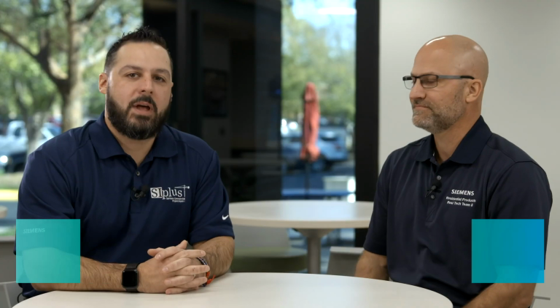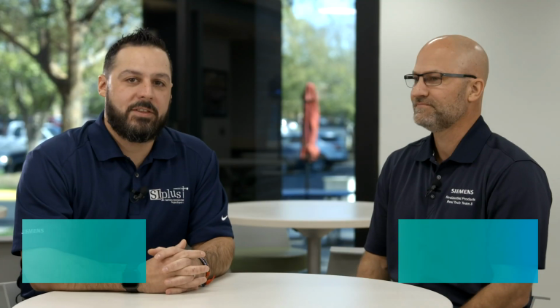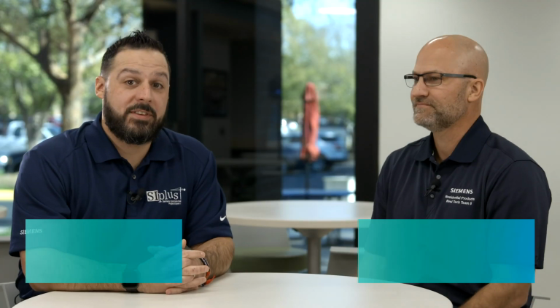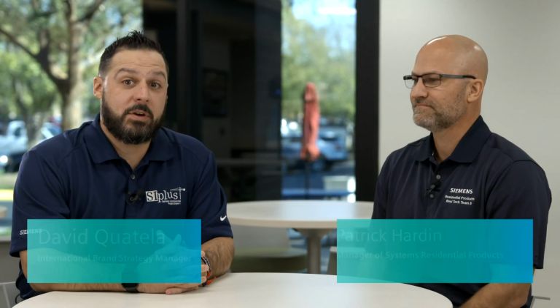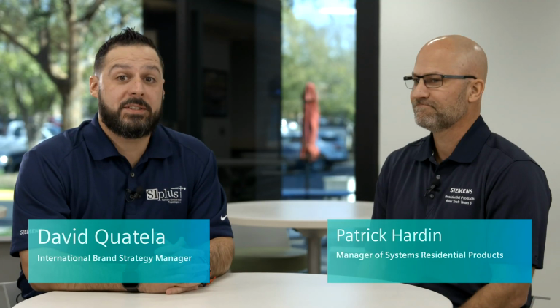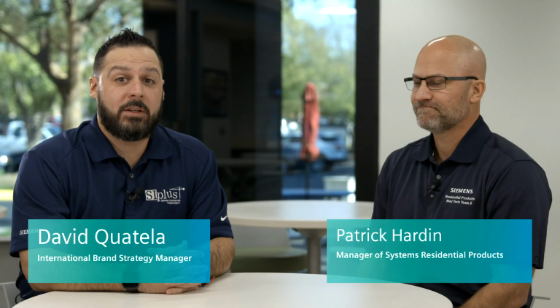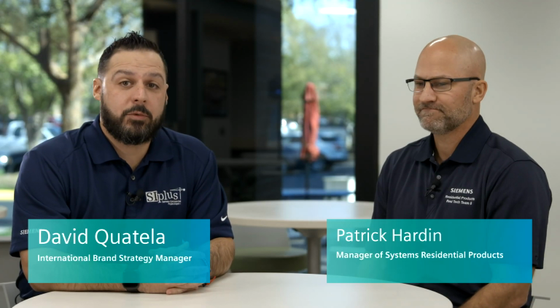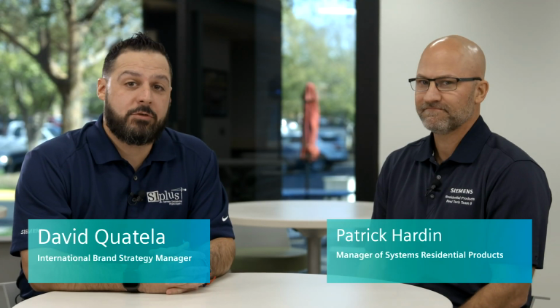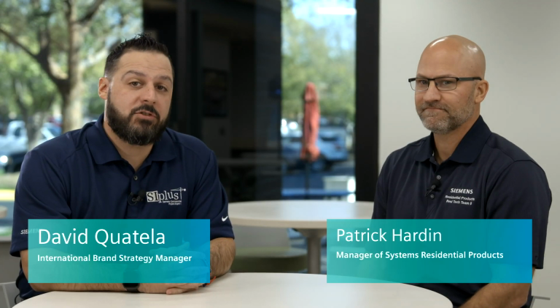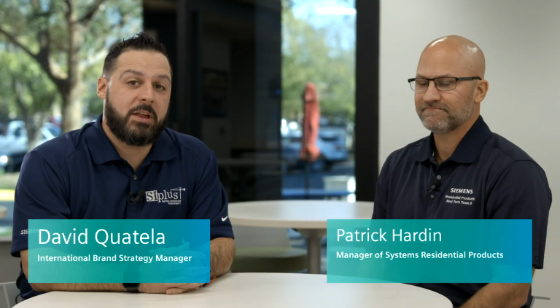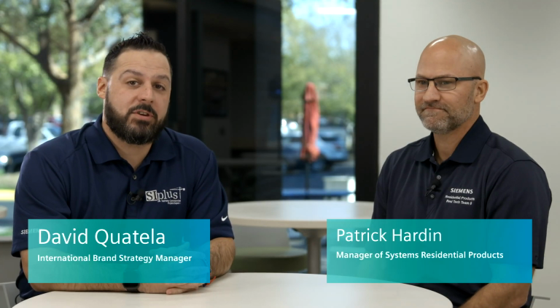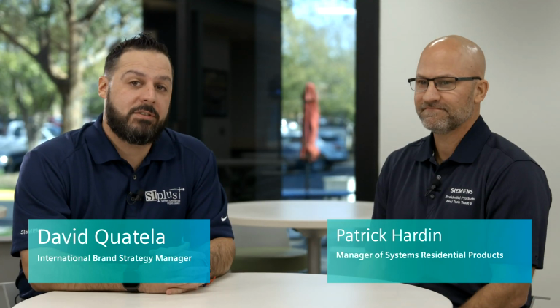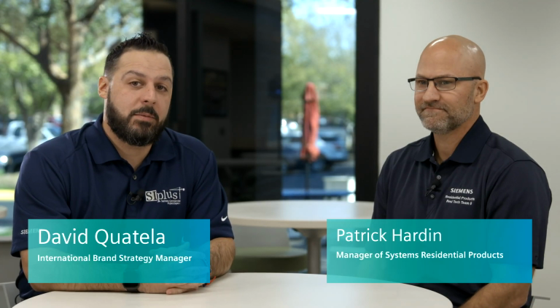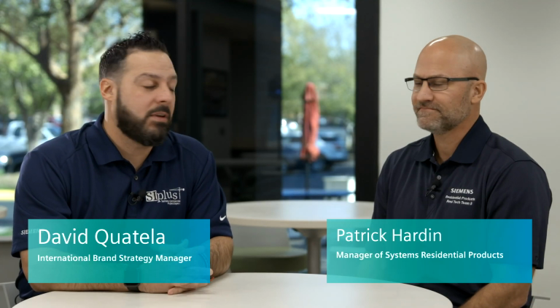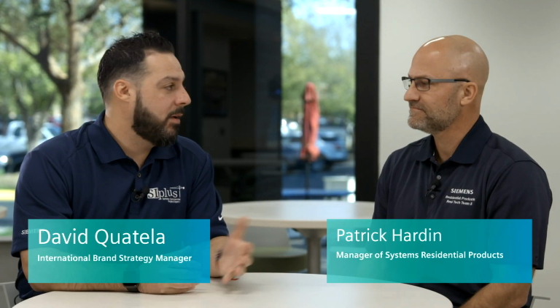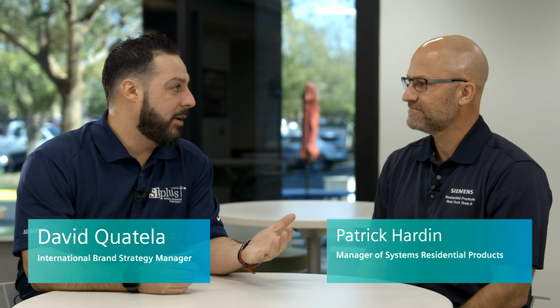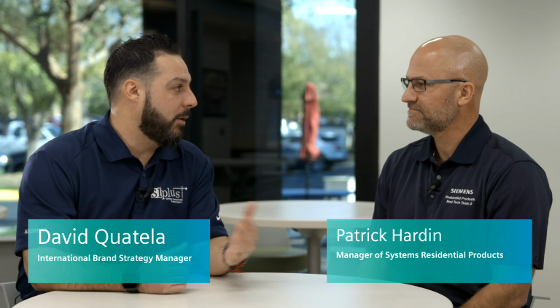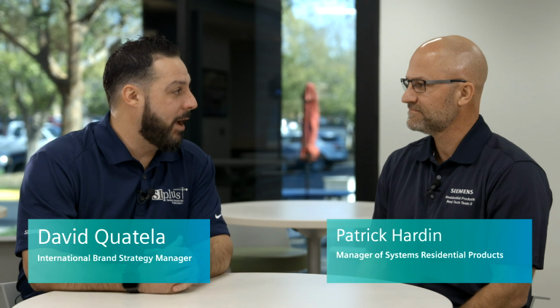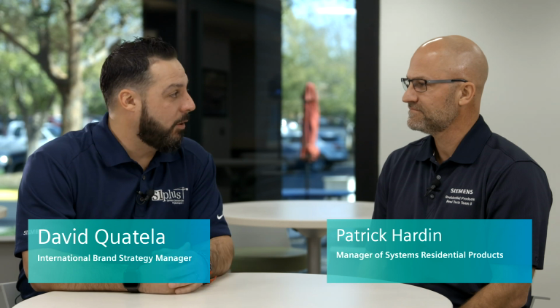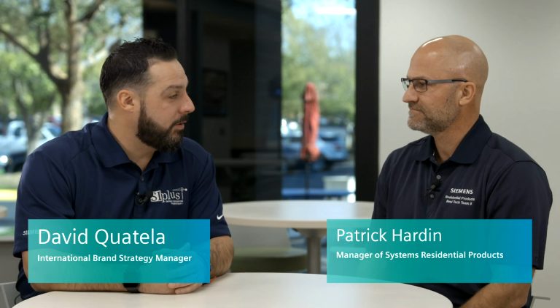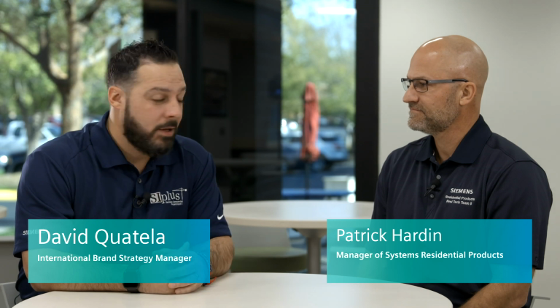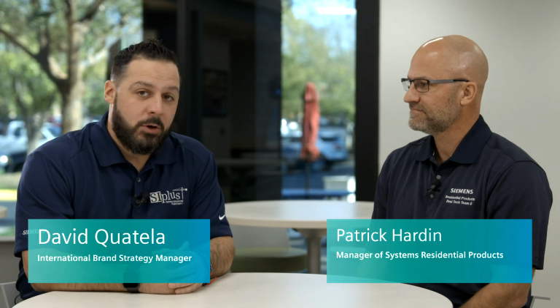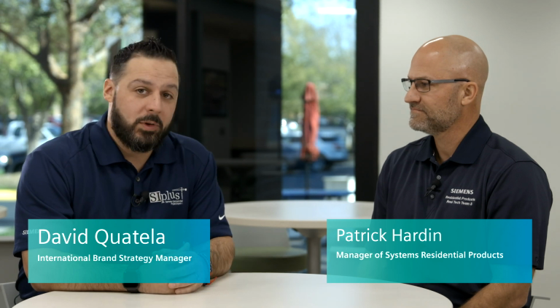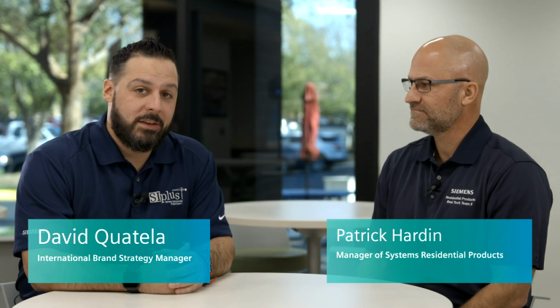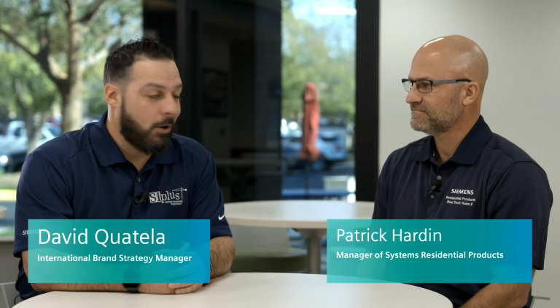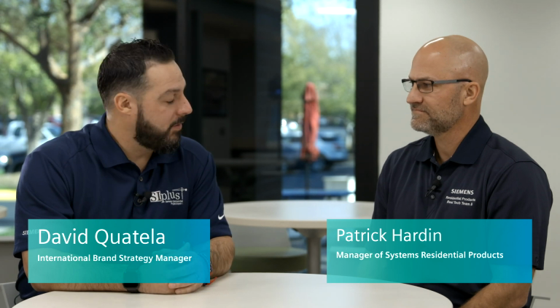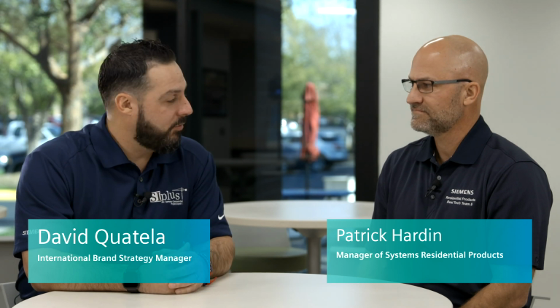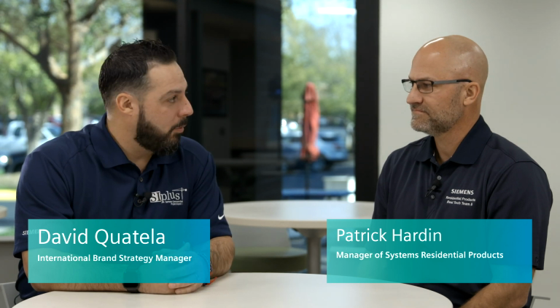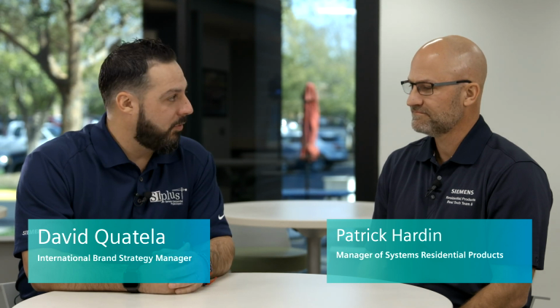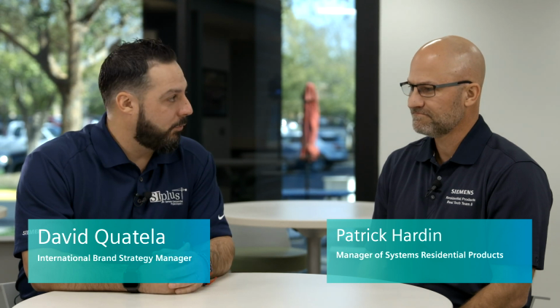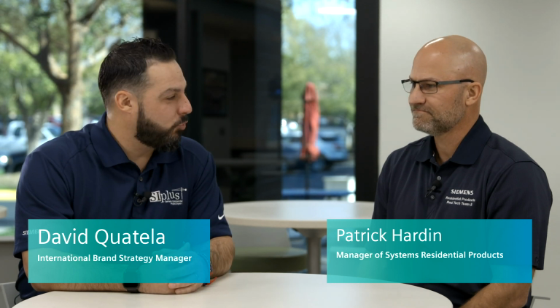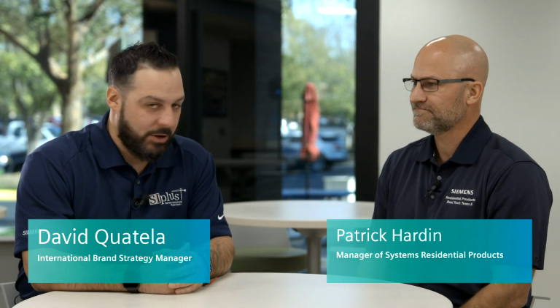Hi, this is David Coatella, Brand Strategy Manager here at Siemens. I'm here today with Patrick Cardin, who leads our residential portfolio strategy.